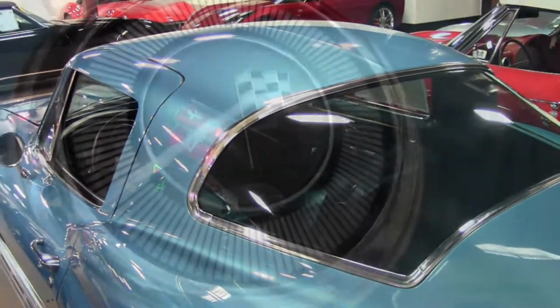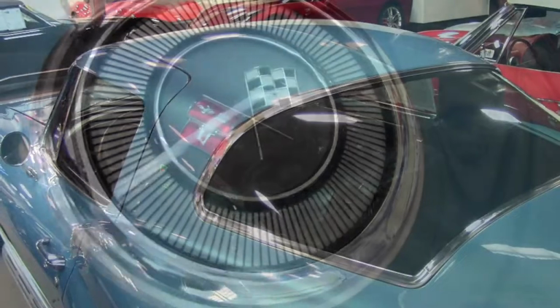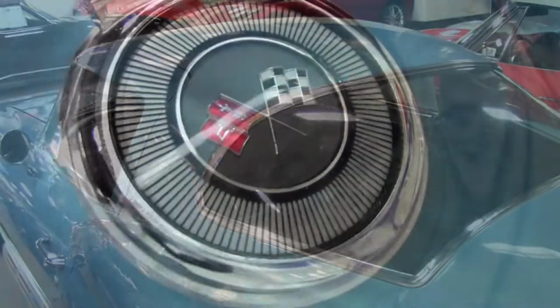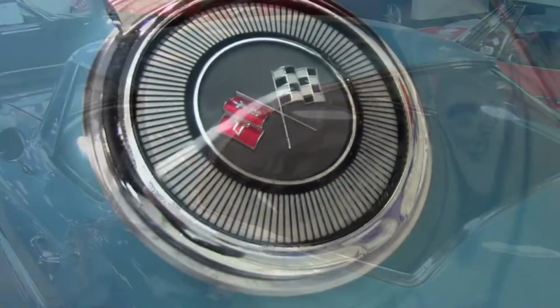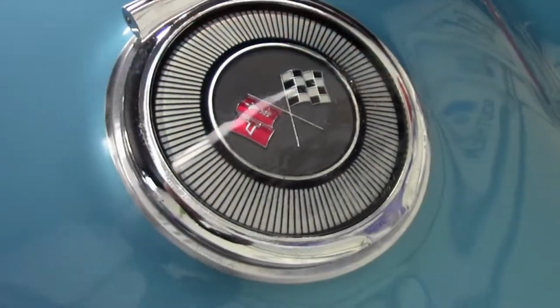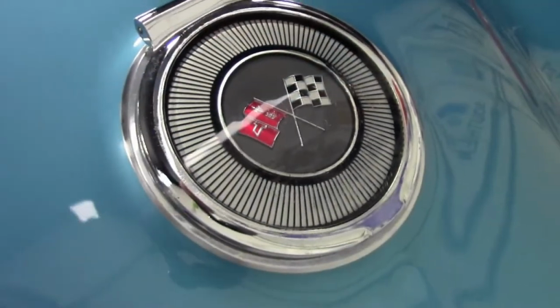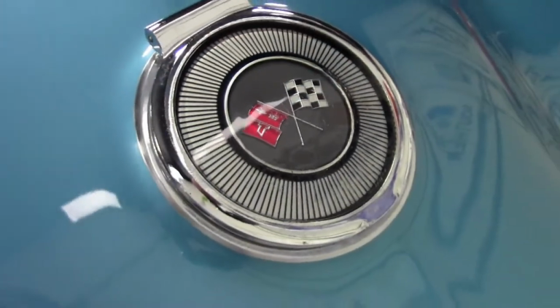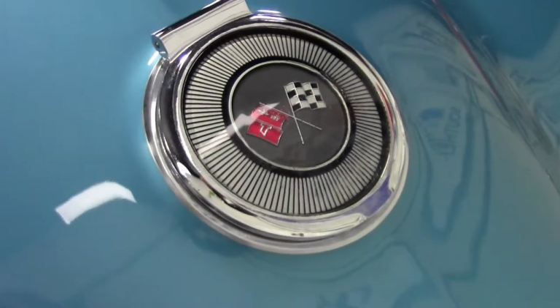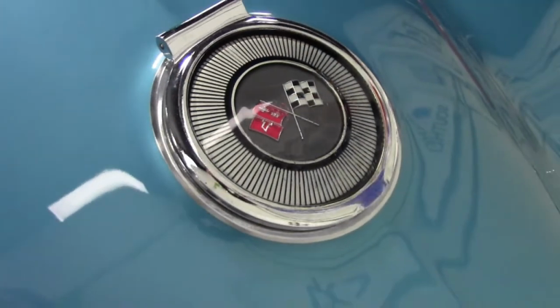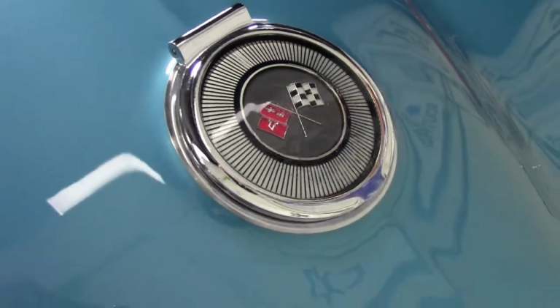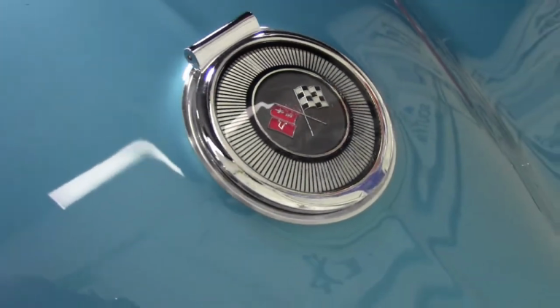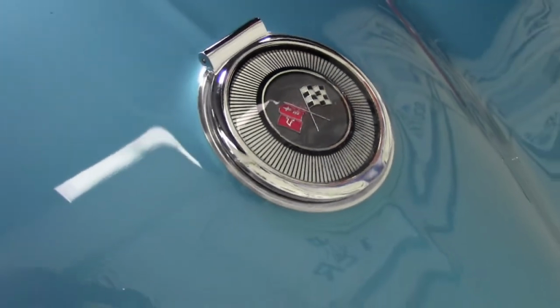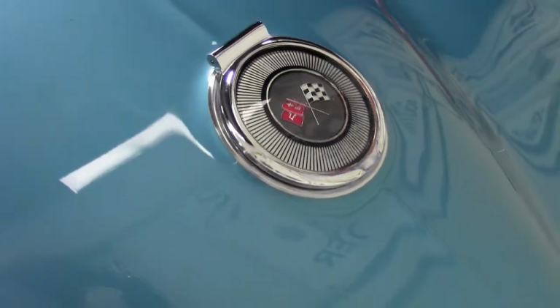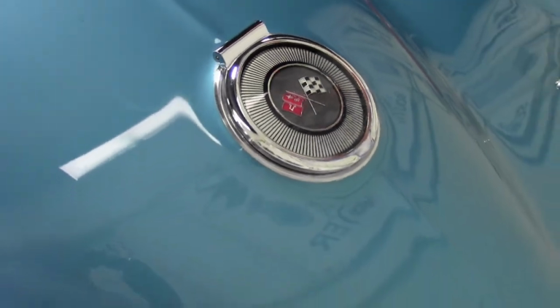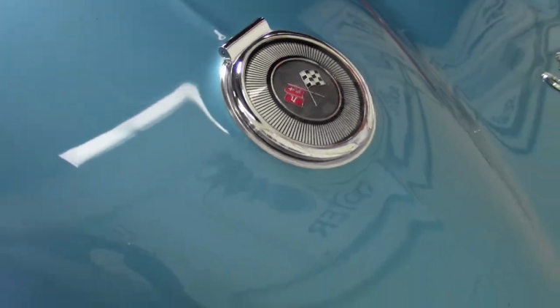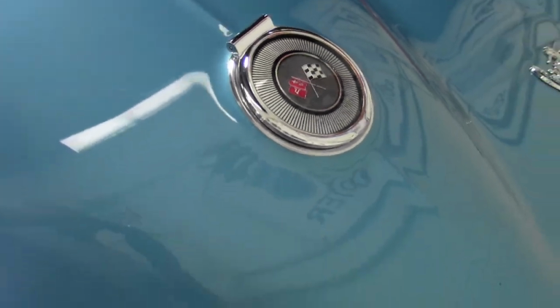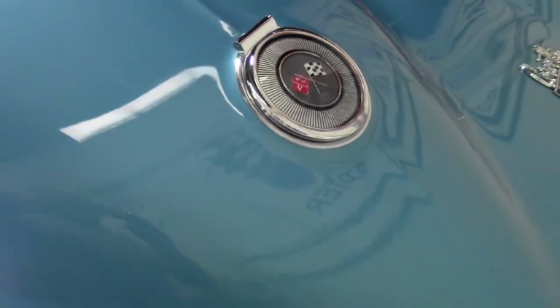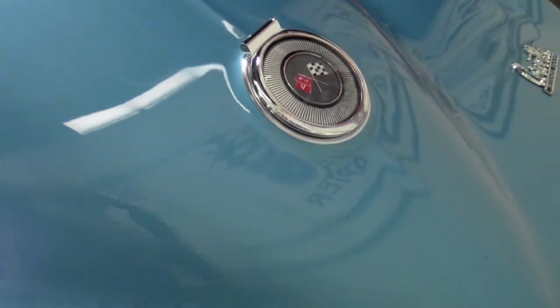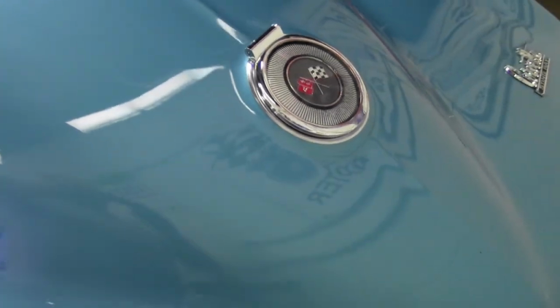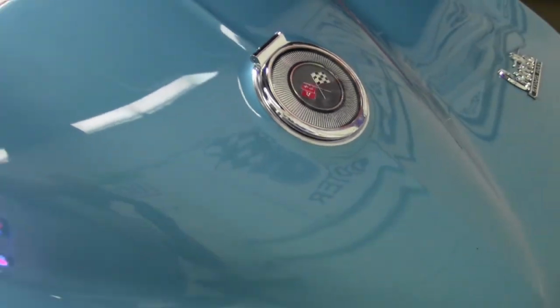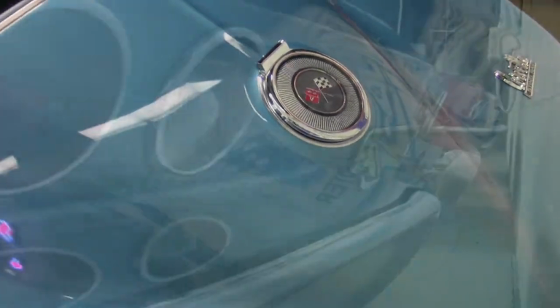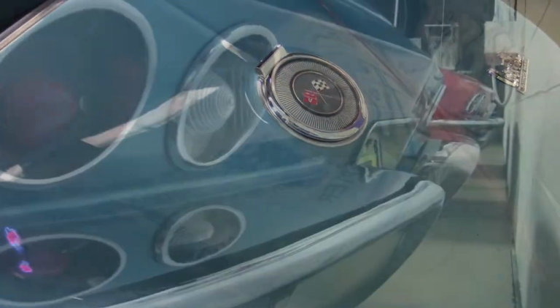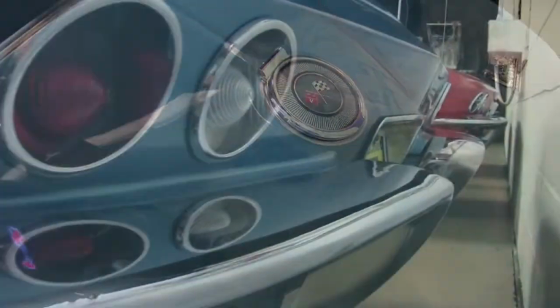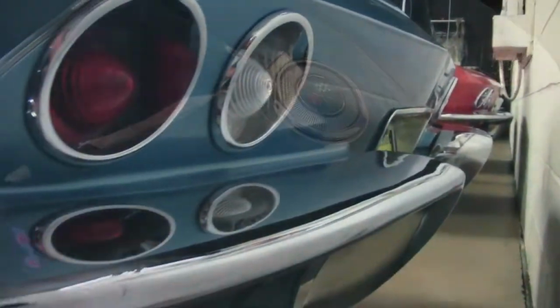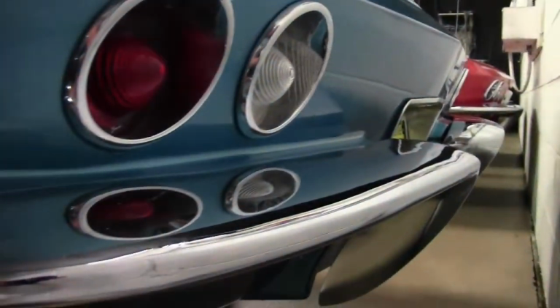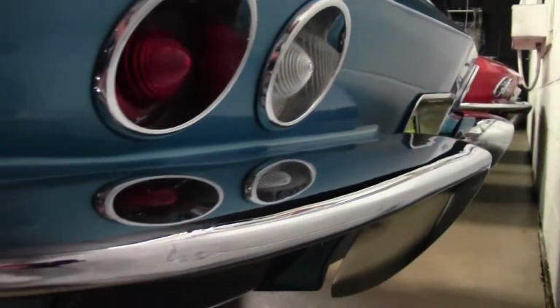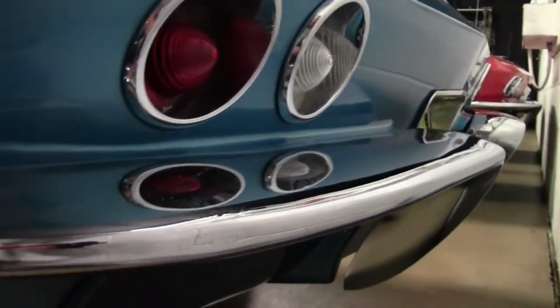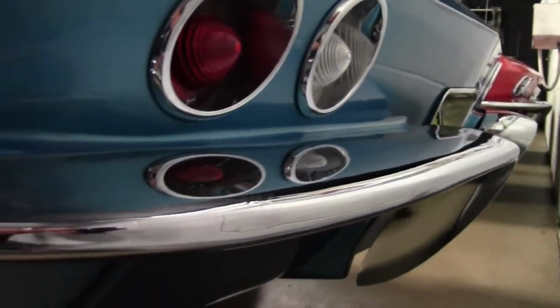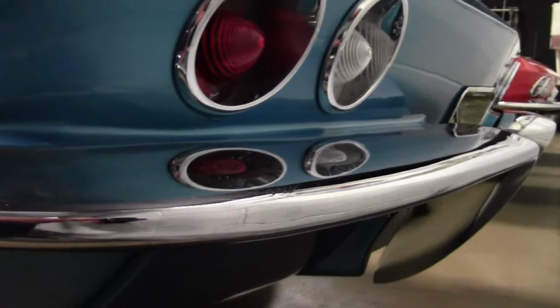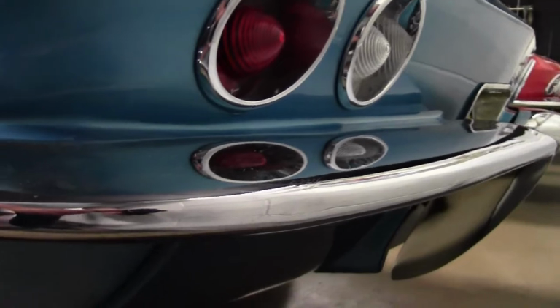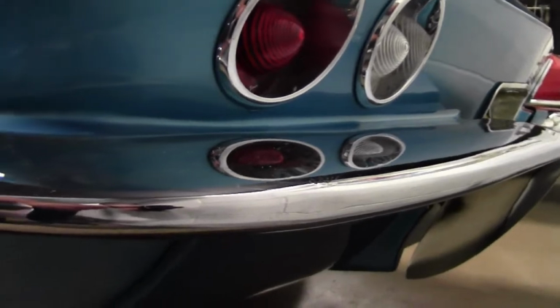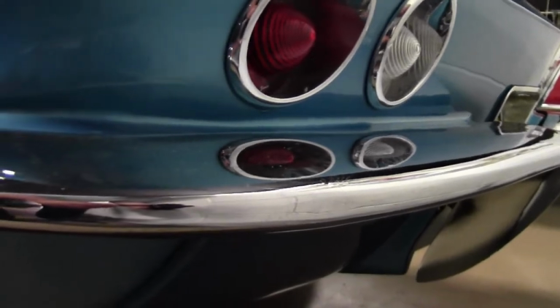Features on this car include side exhausts, knockoff style wheels, AM/FM radio, power antenna, and gold line tires.